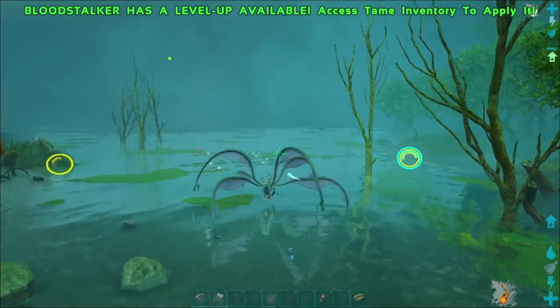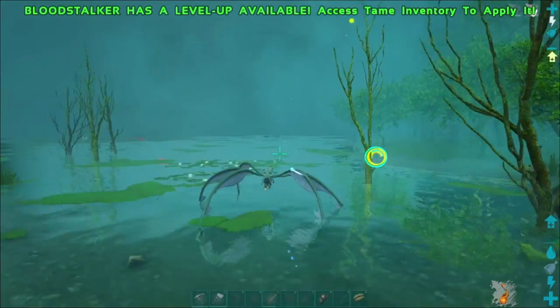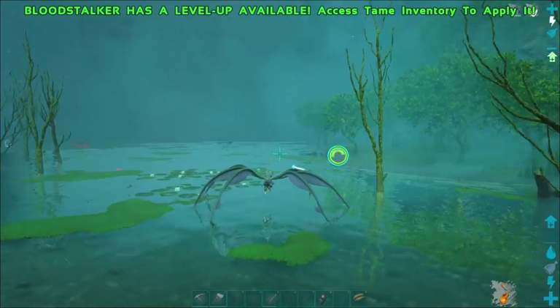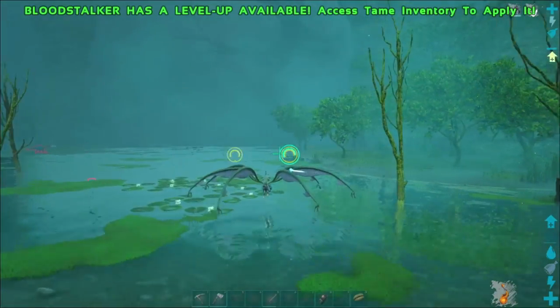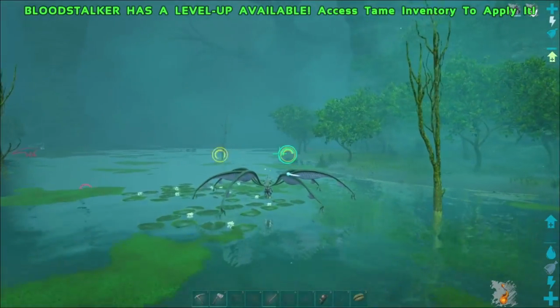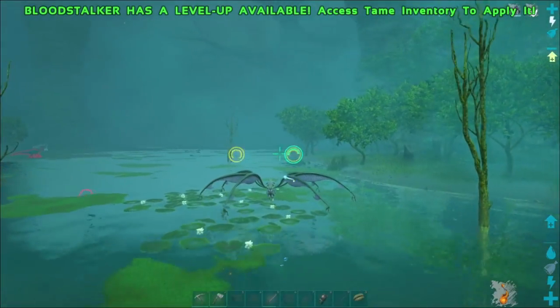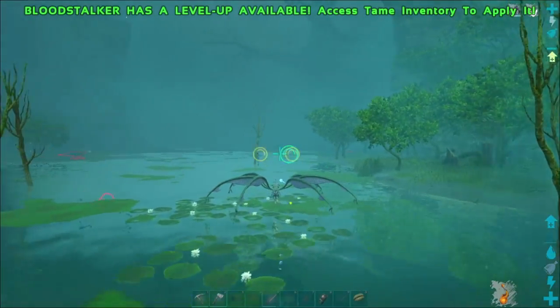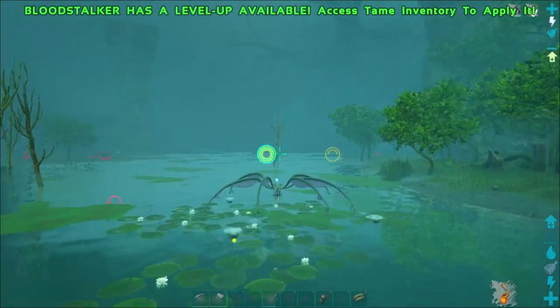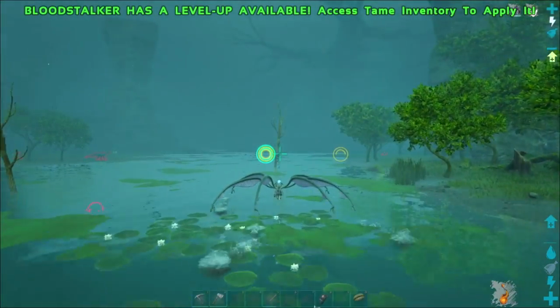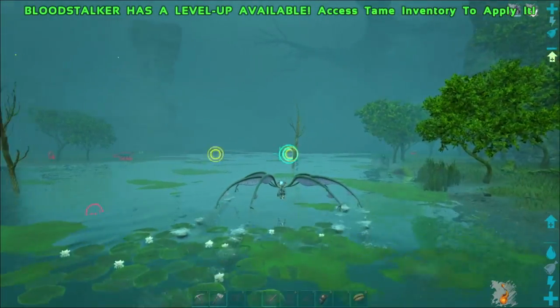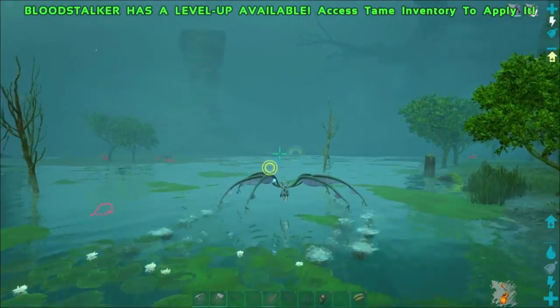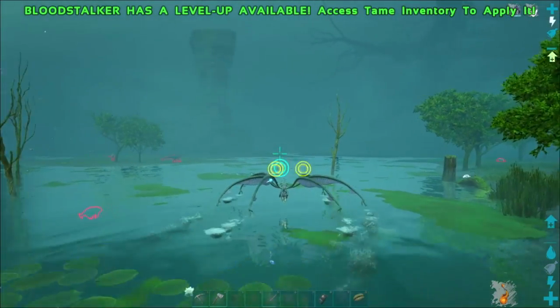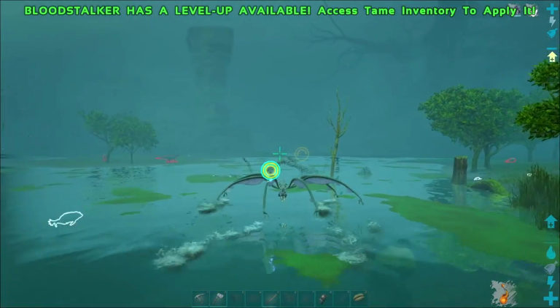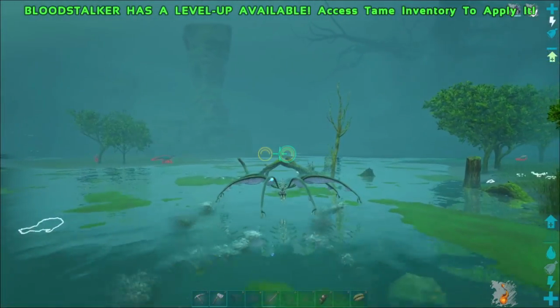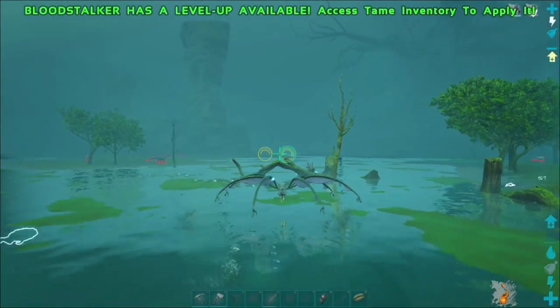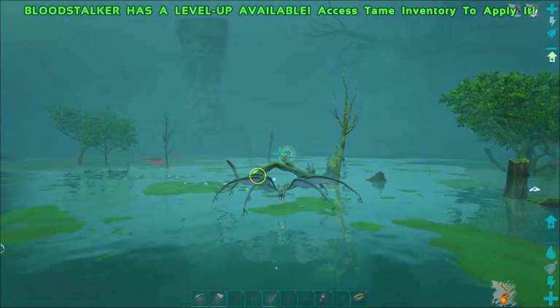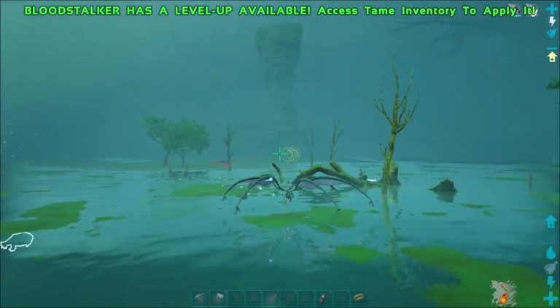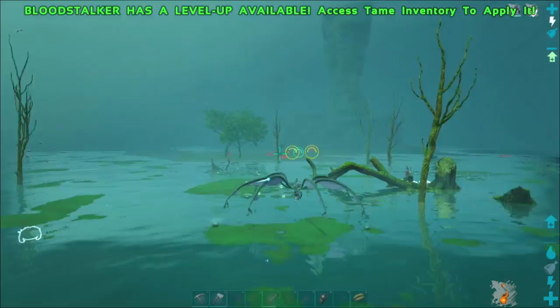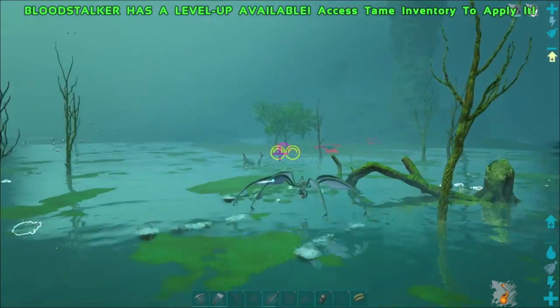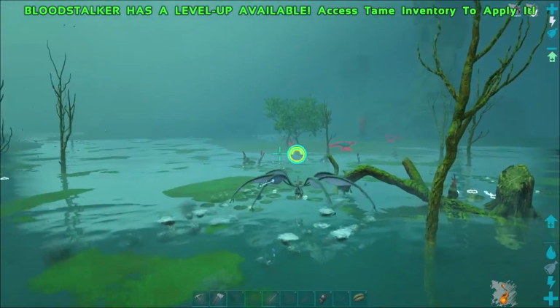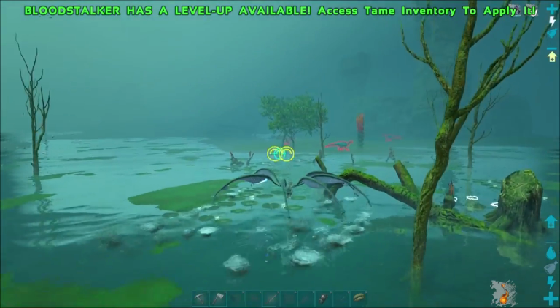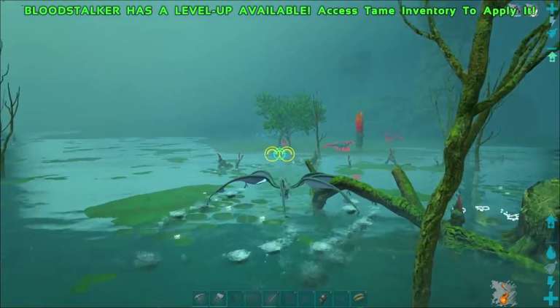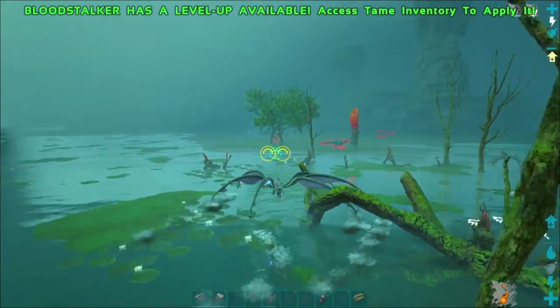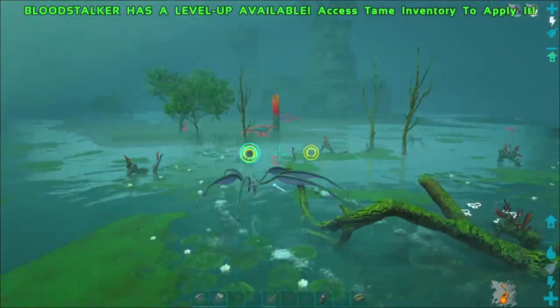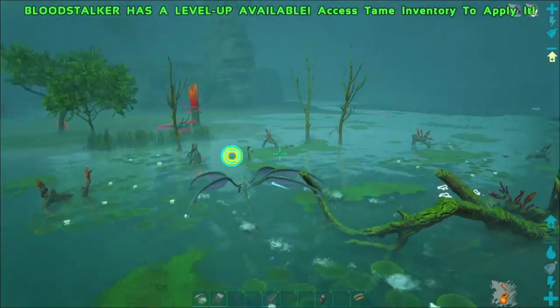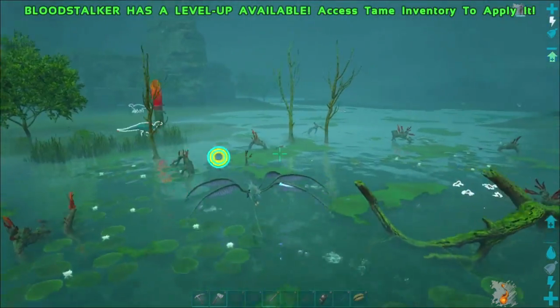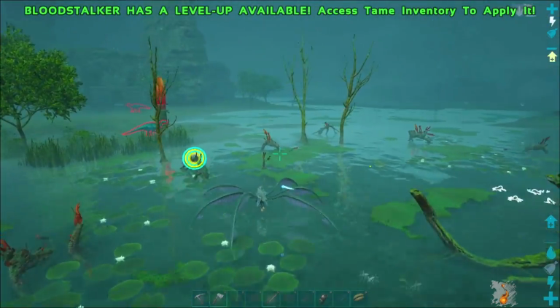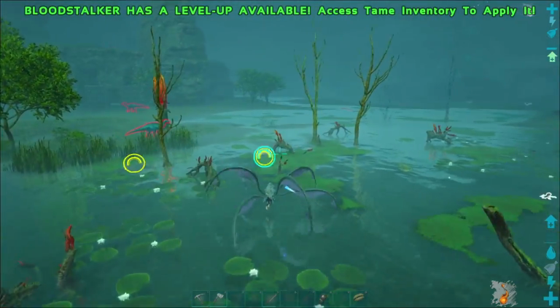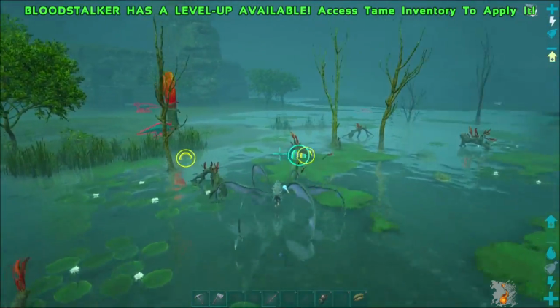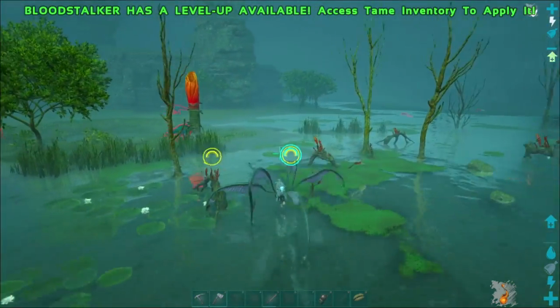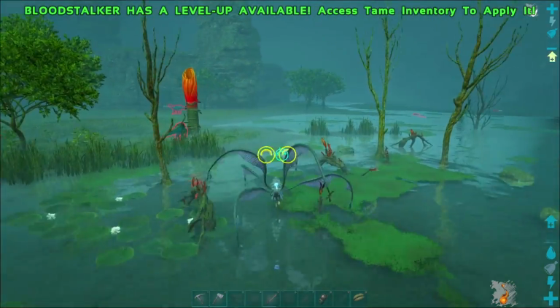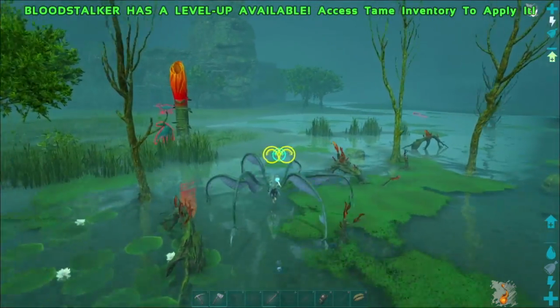Taking a play out of the Waterstrider's playbook, the Bloodstalker skates across surfaces of water and it does so very, very quickly.